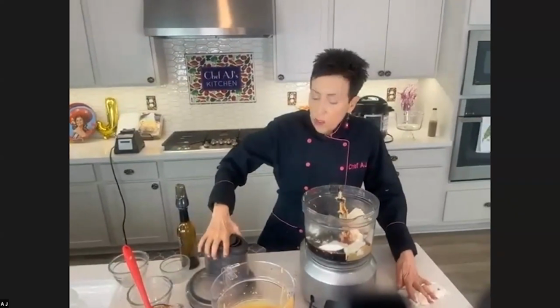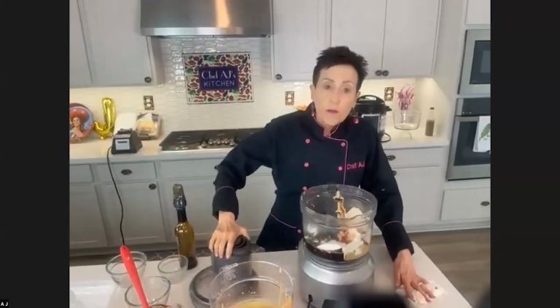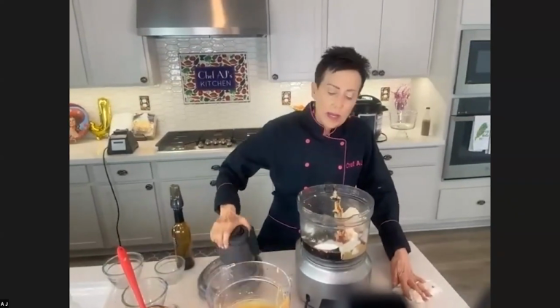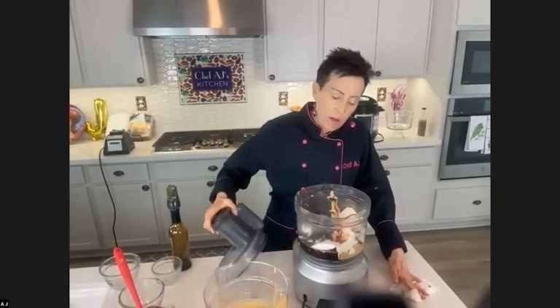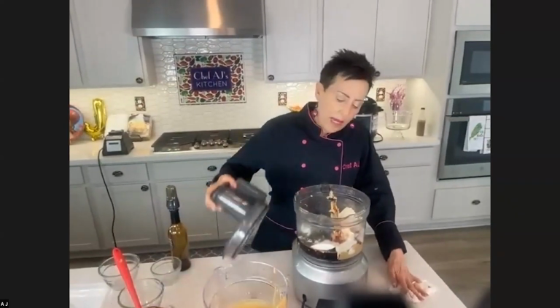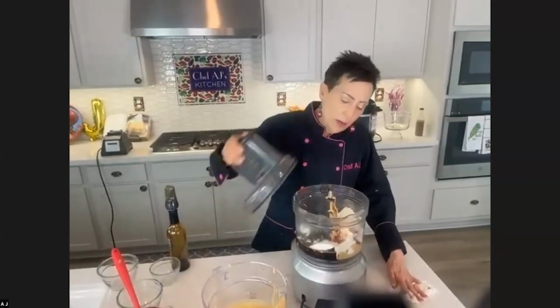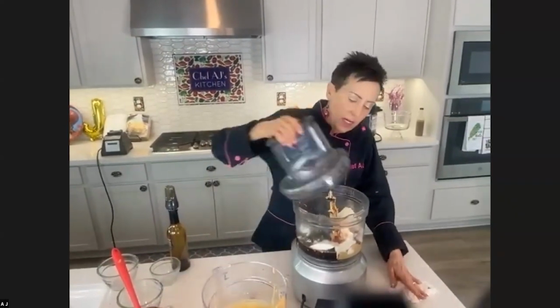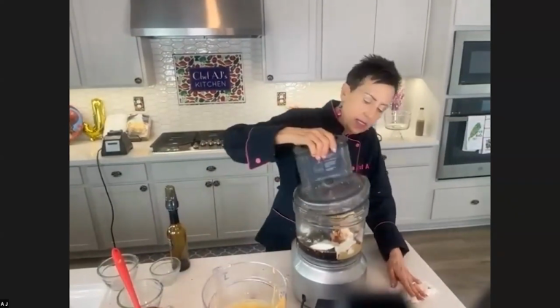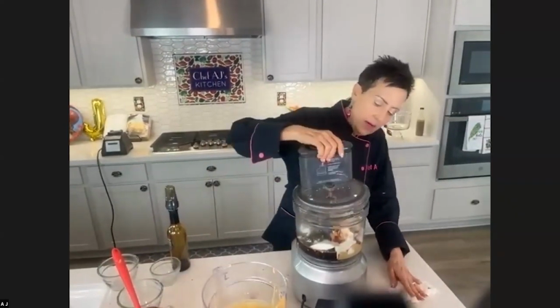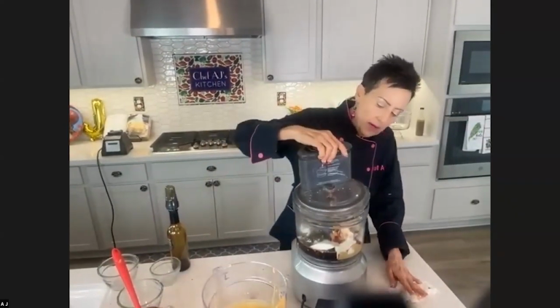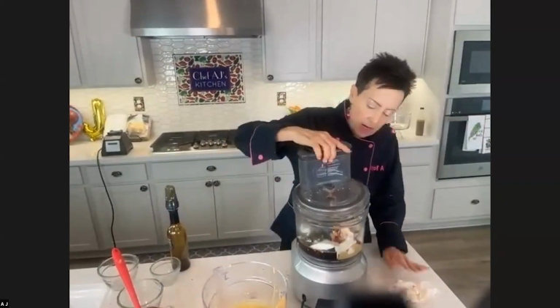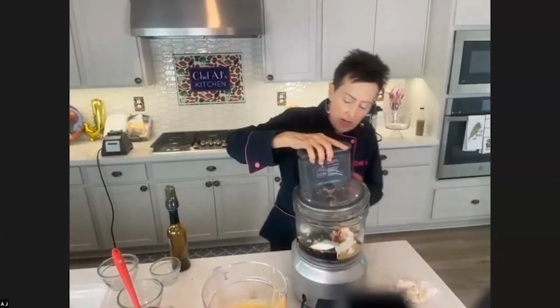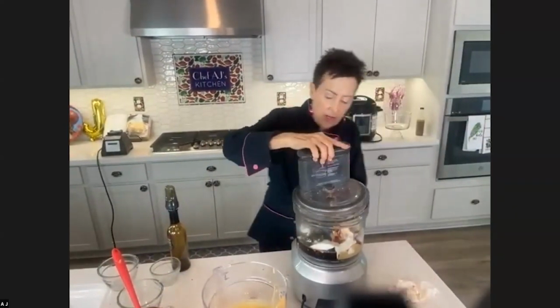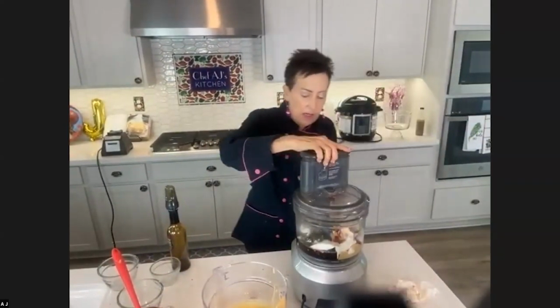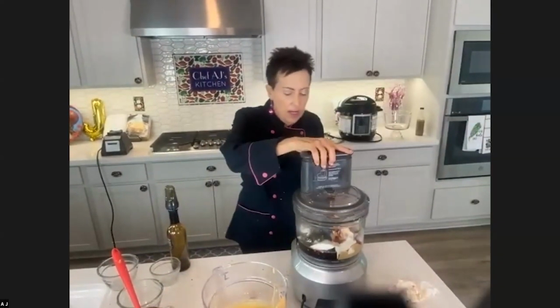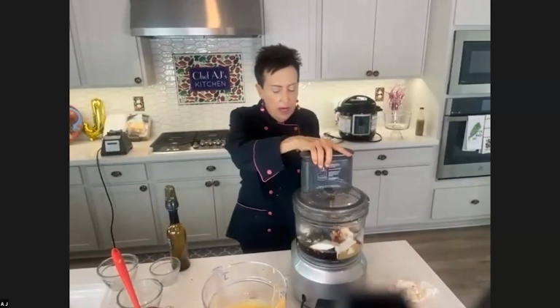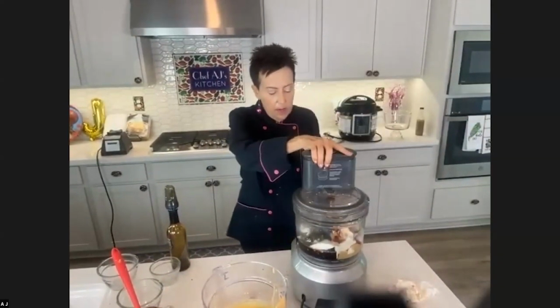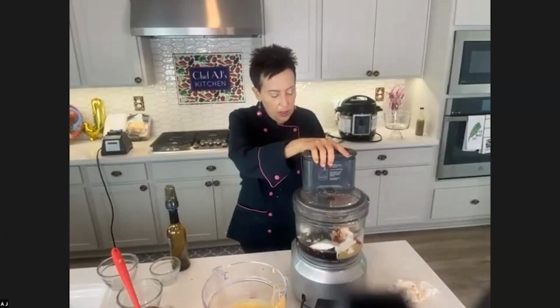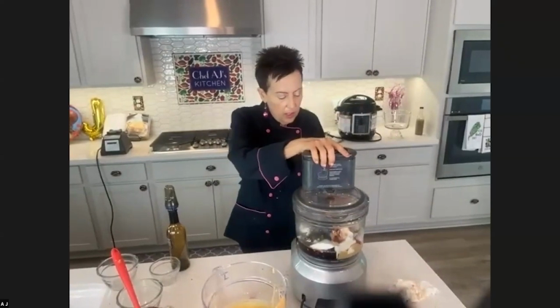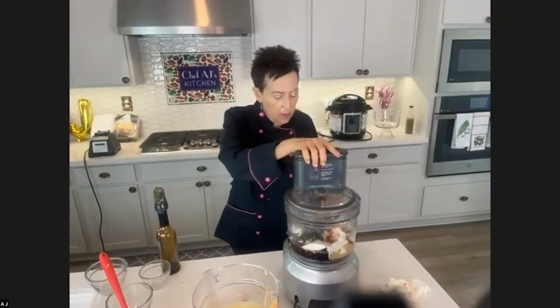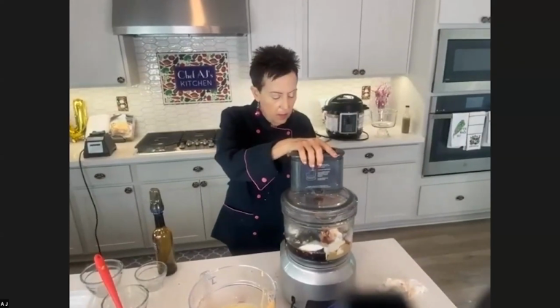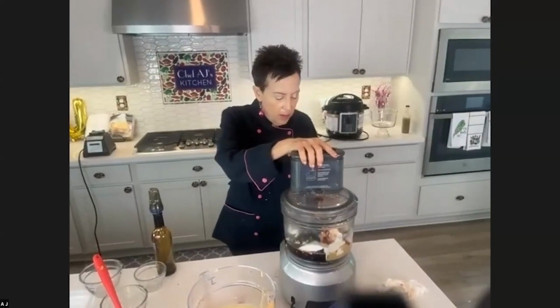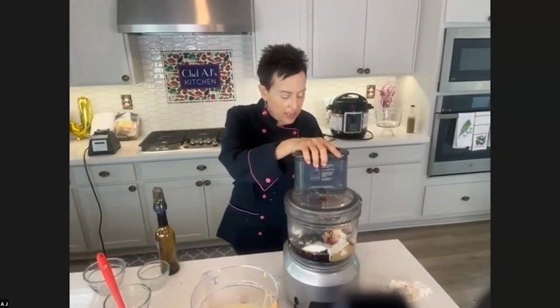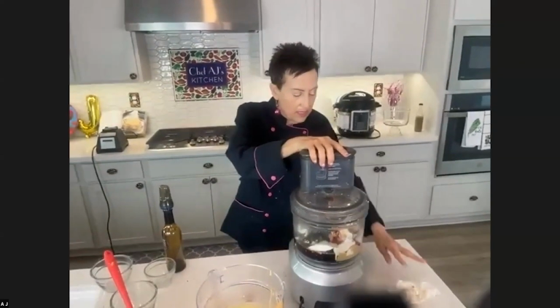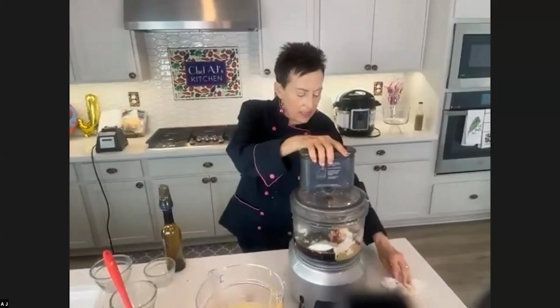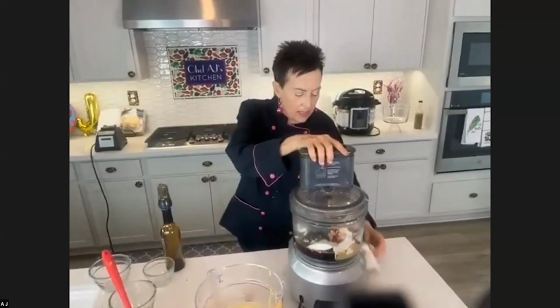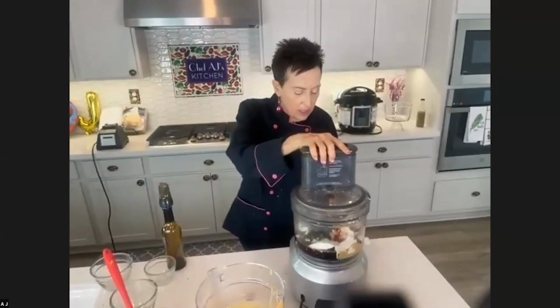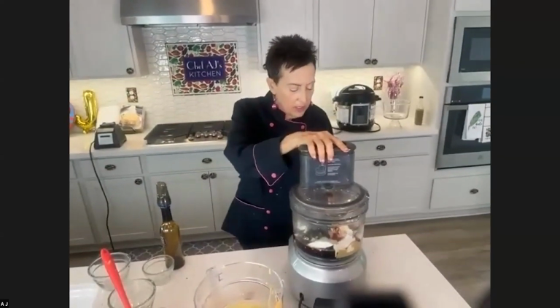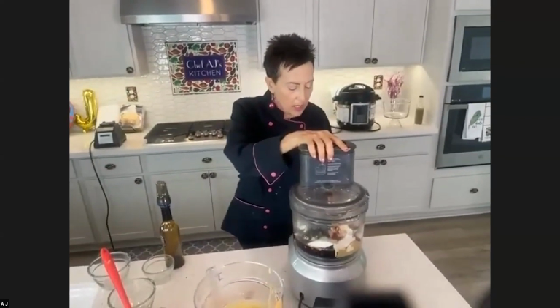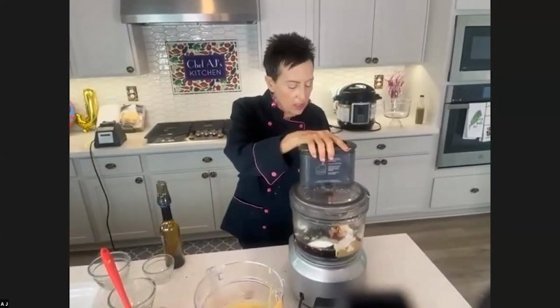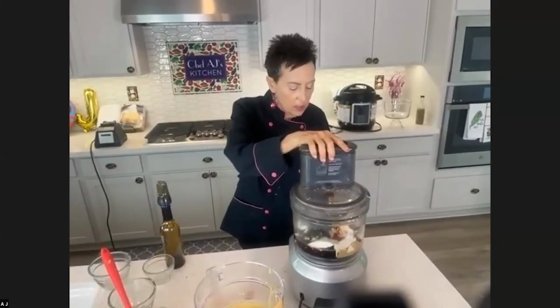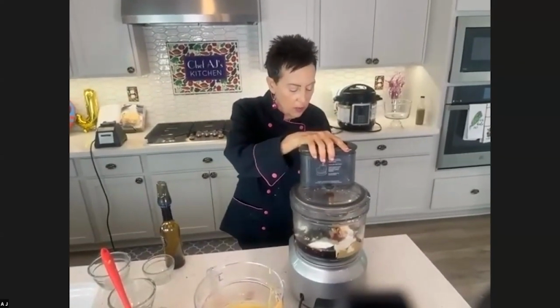So I've got all my ingredients here. I'm just going to process this until it's nice and smooth.